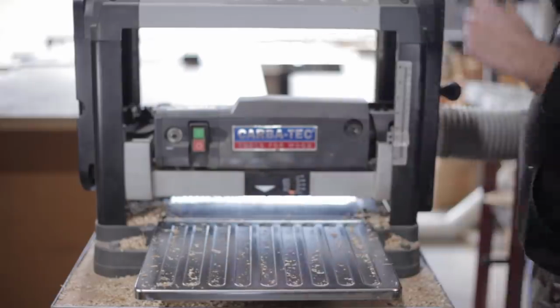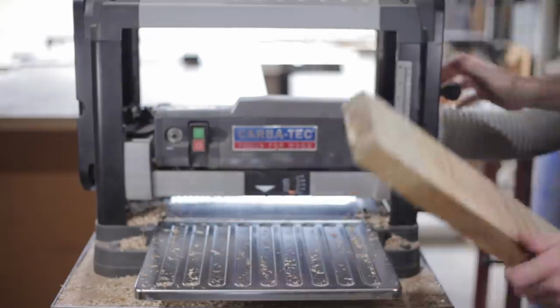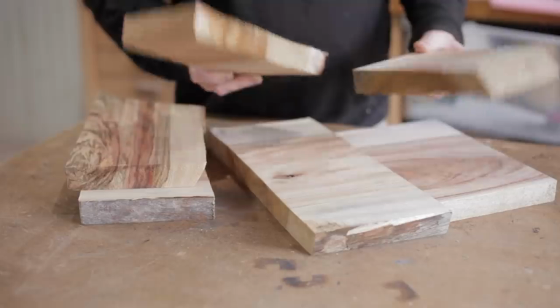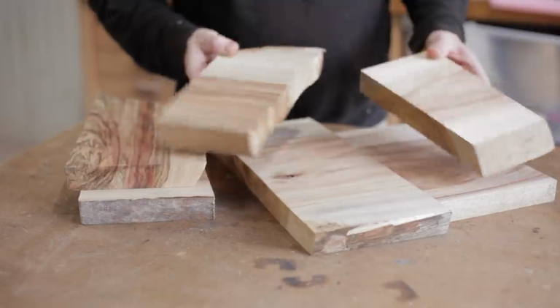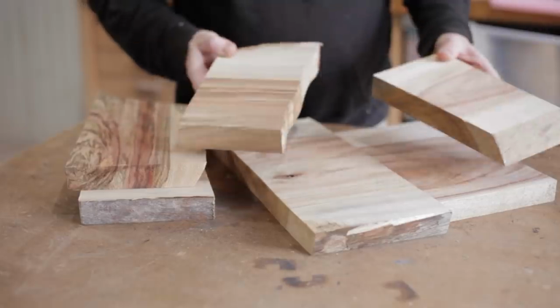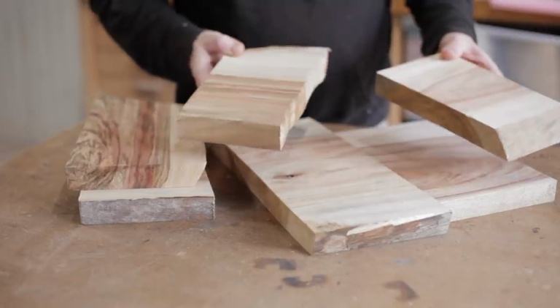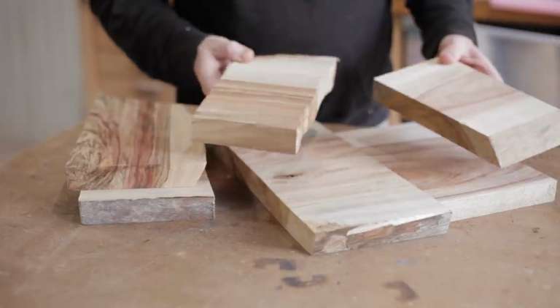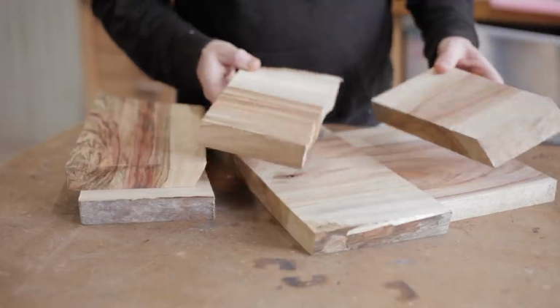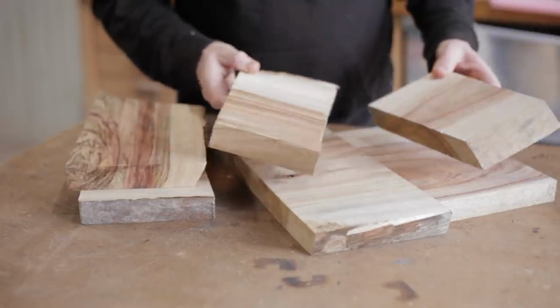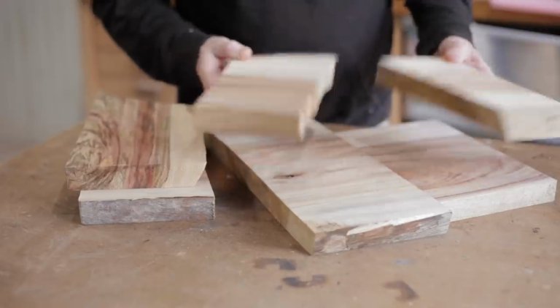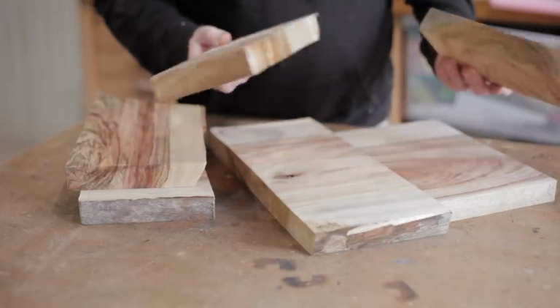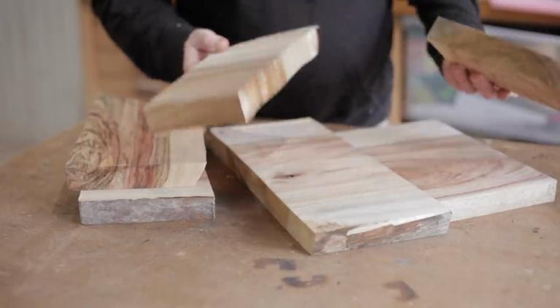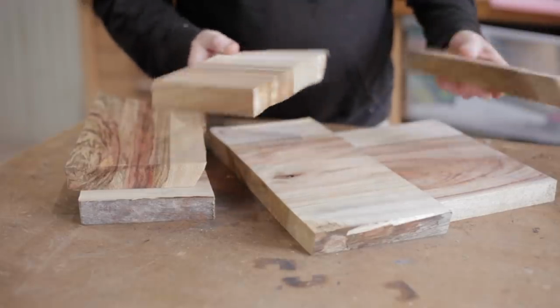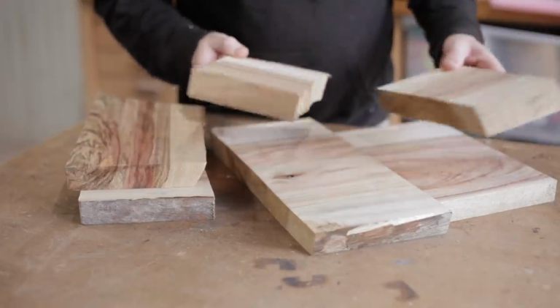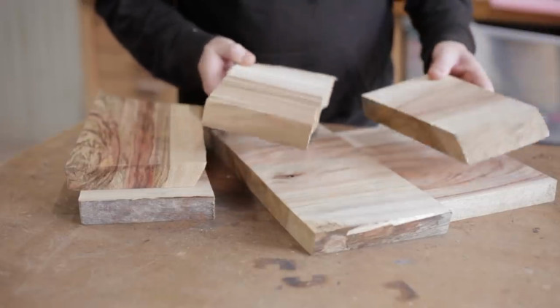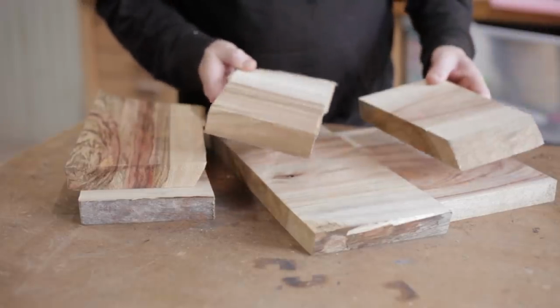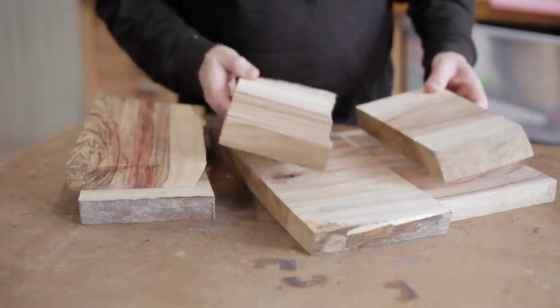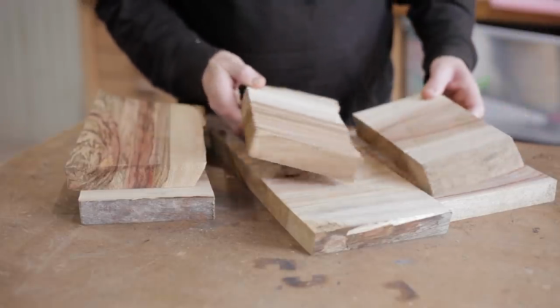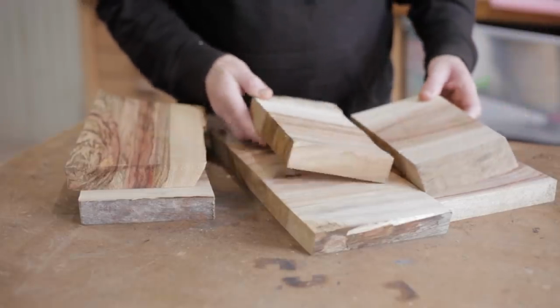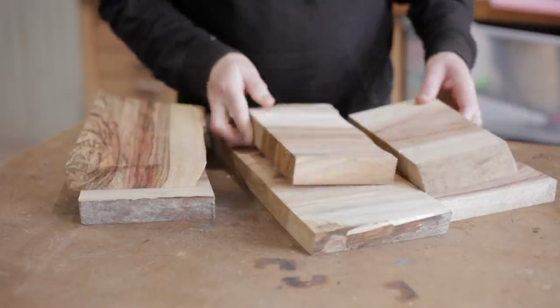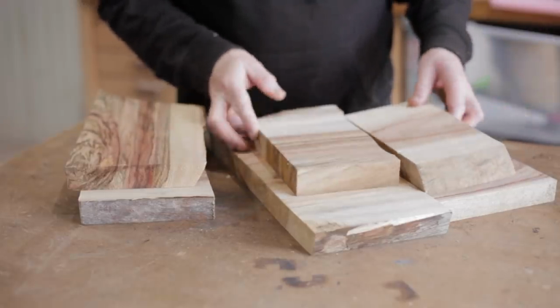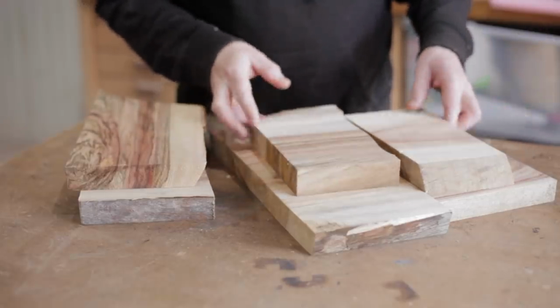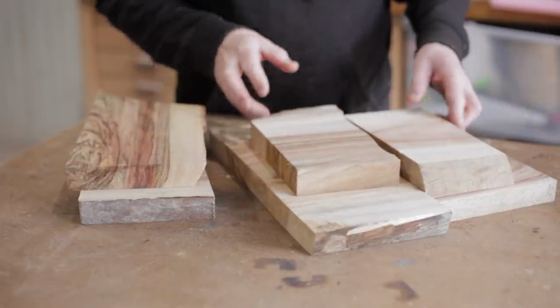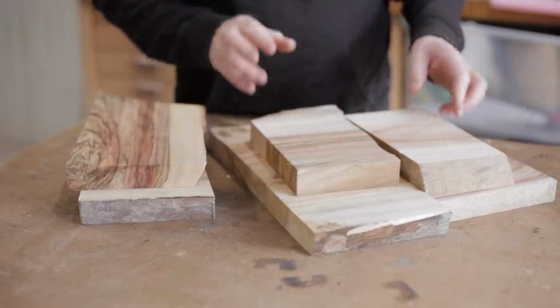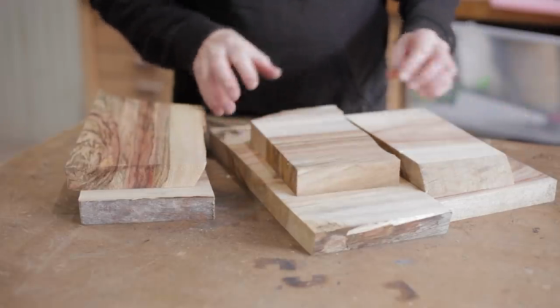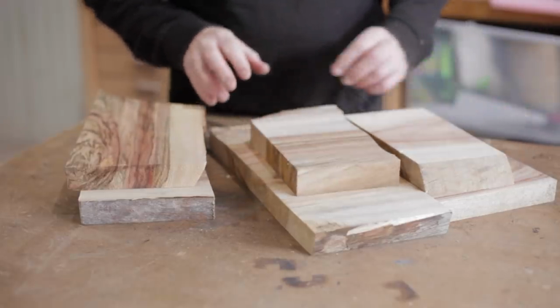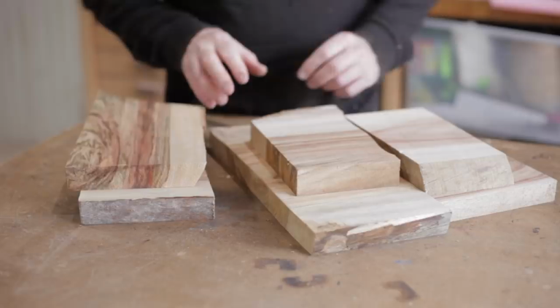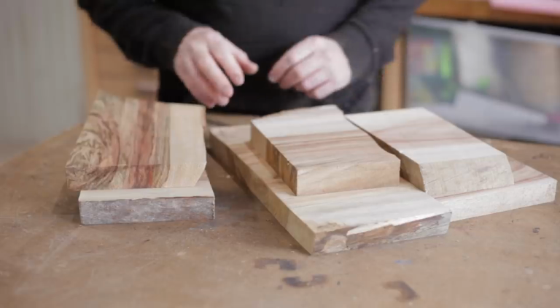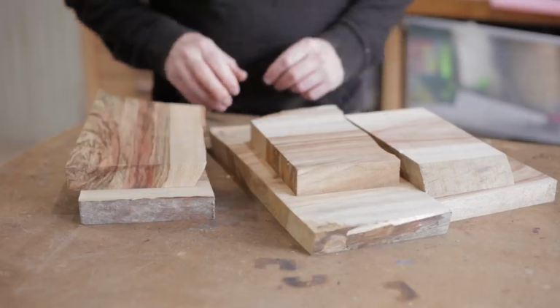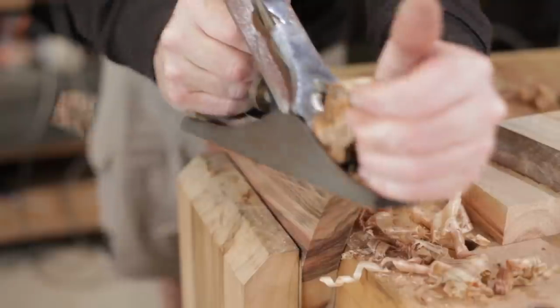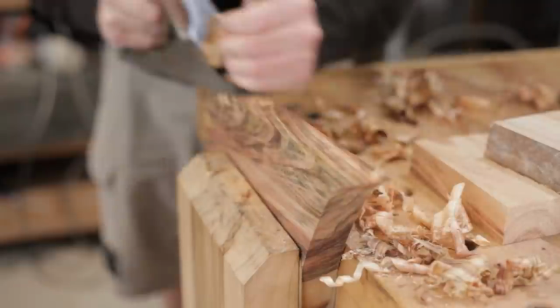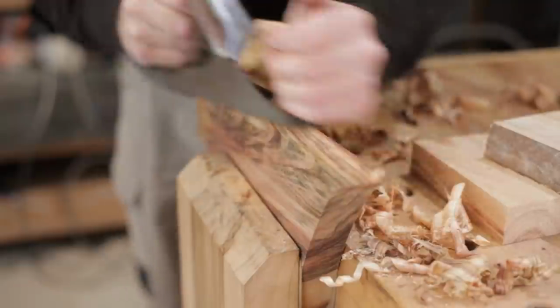I cut quite a few of them just so I had a choice, and I can find a nice piece for the front.